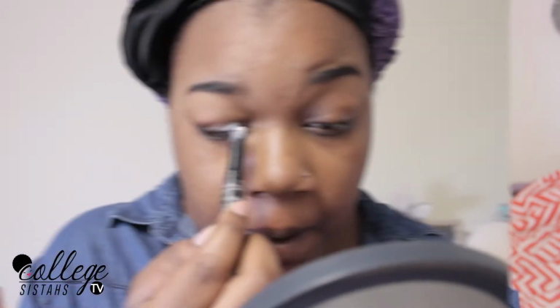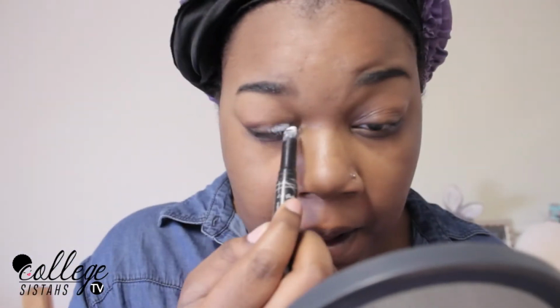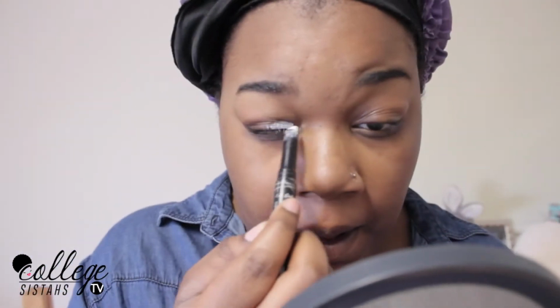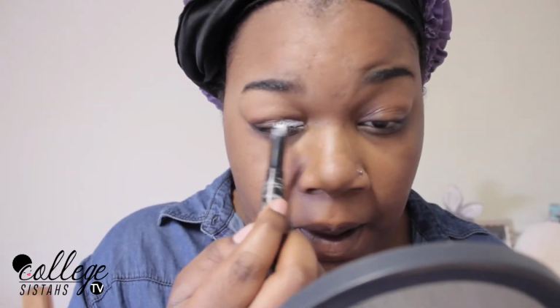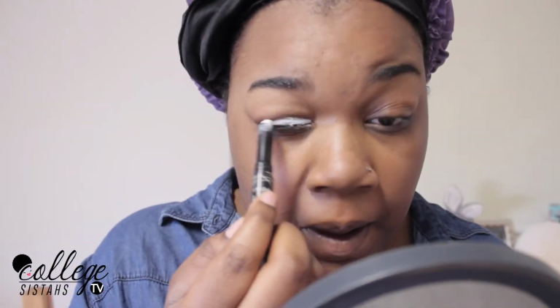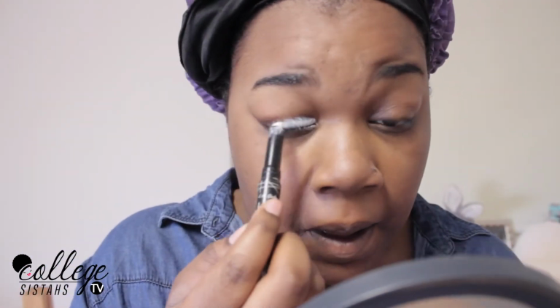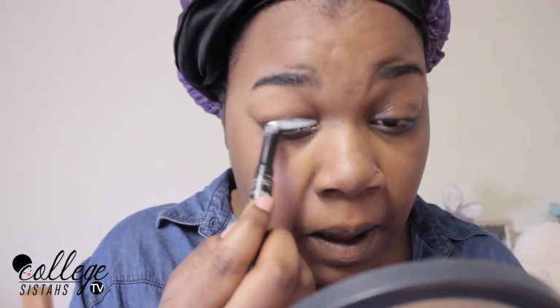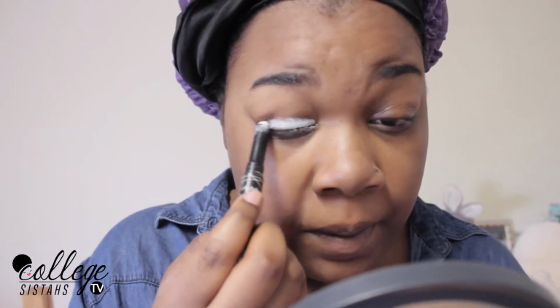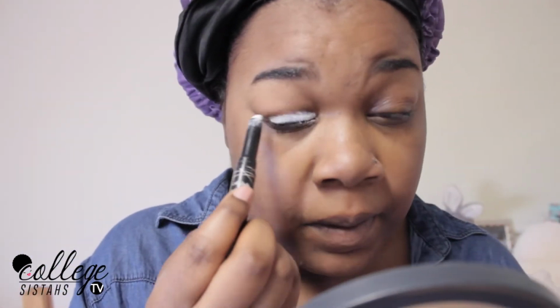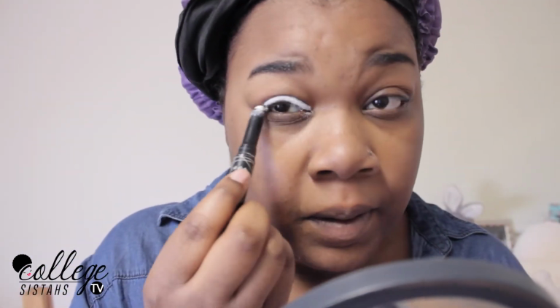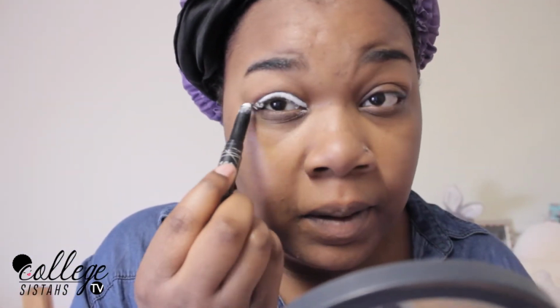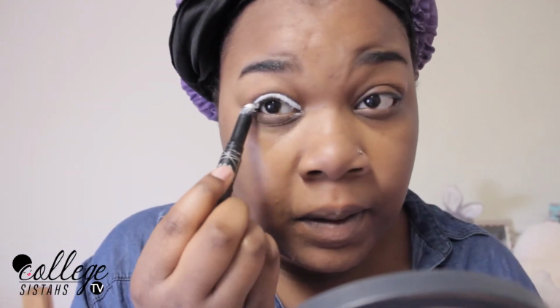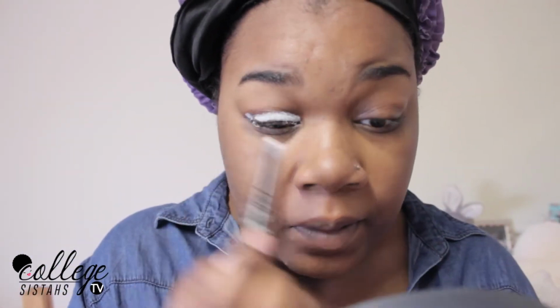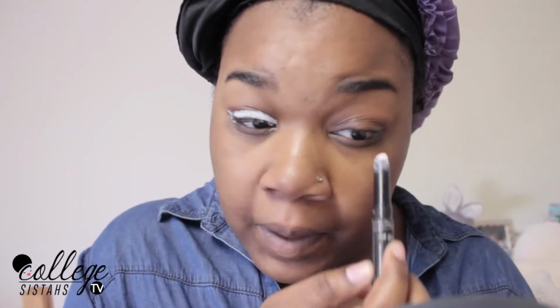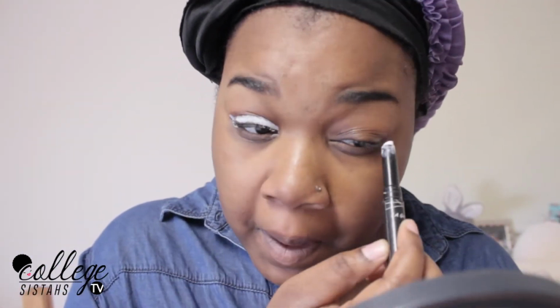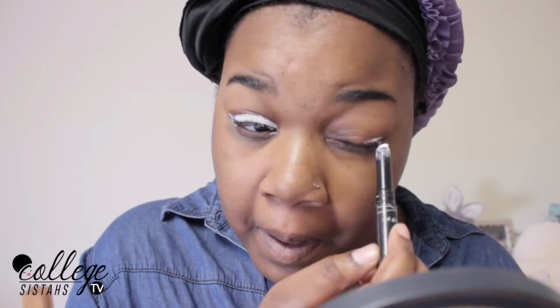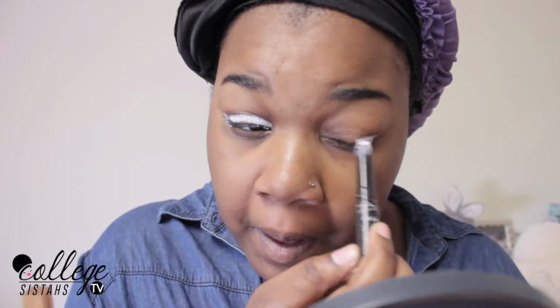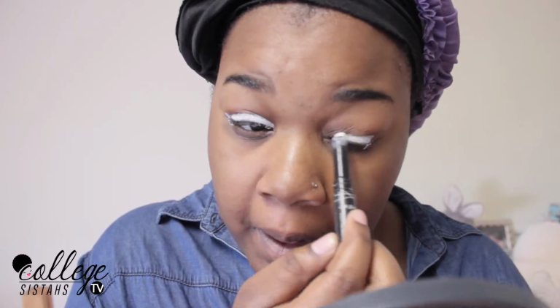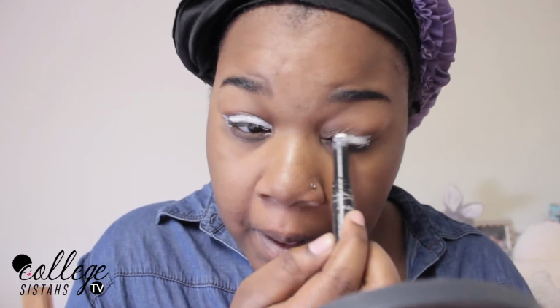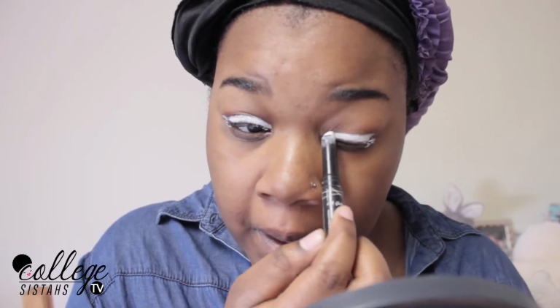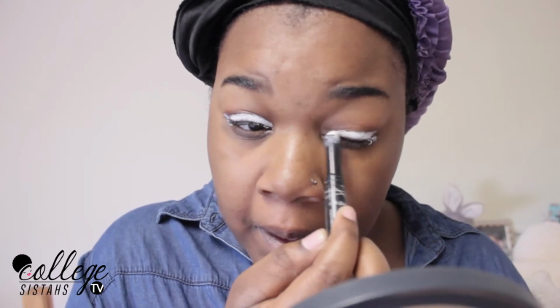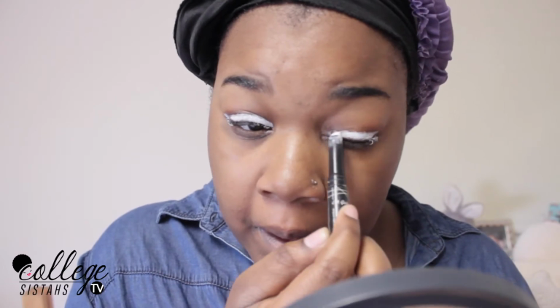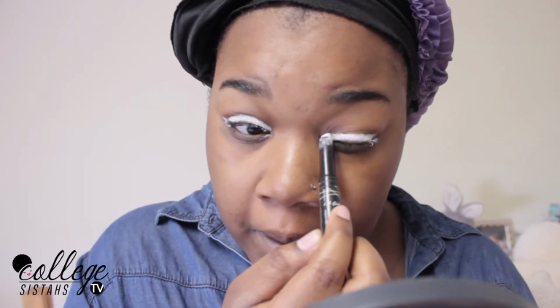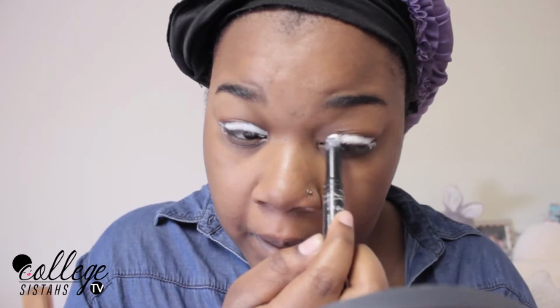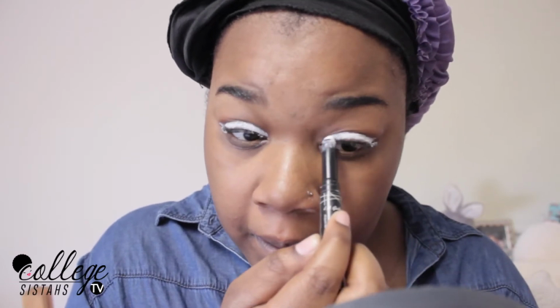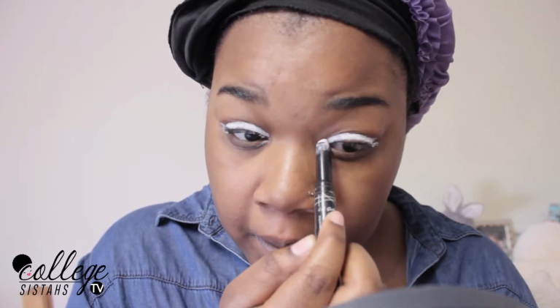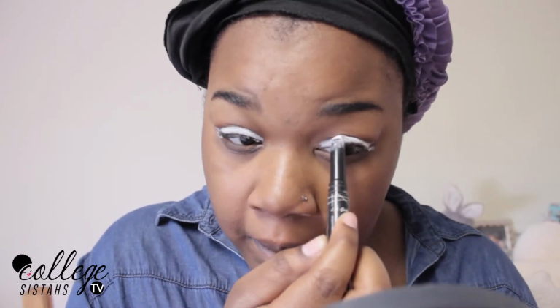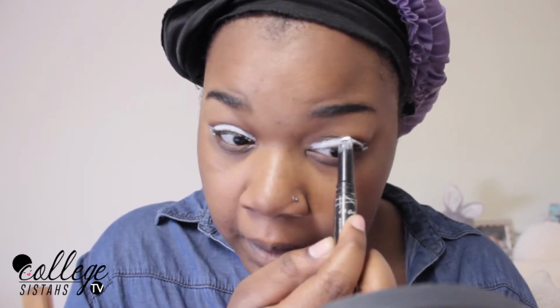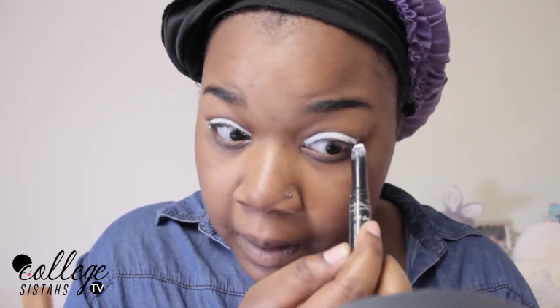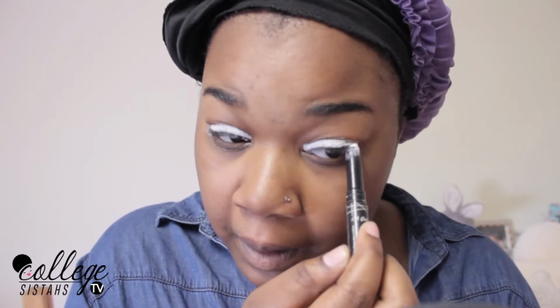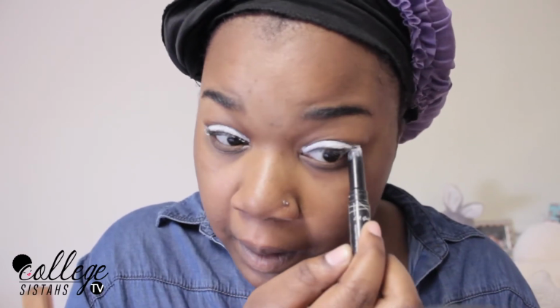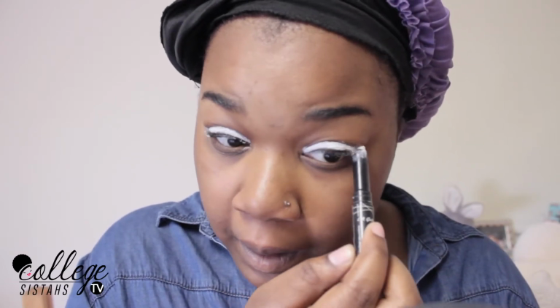So as usual, I'm going to start off with my eyeshadow primer by LA Girl Cosmetics. This is just so that my eyeshadow will stay in place.